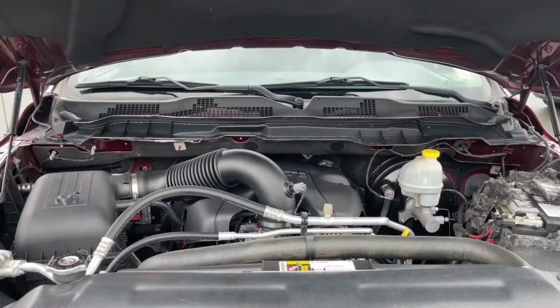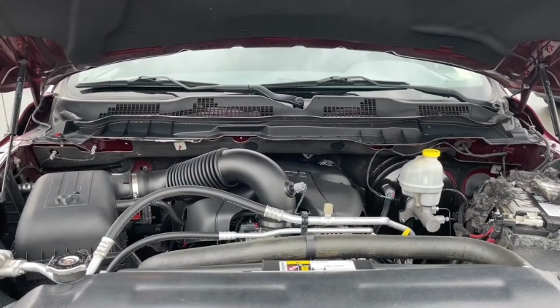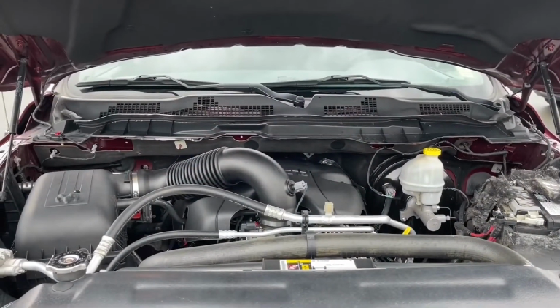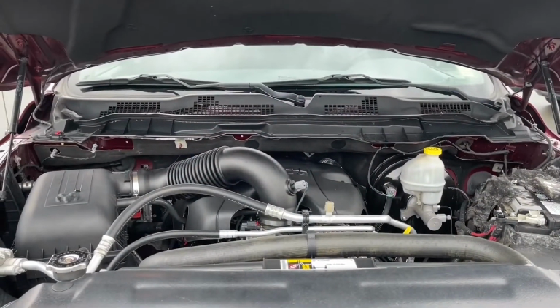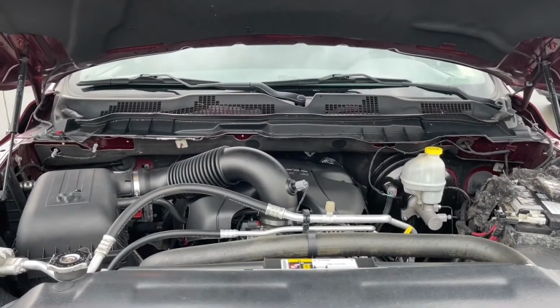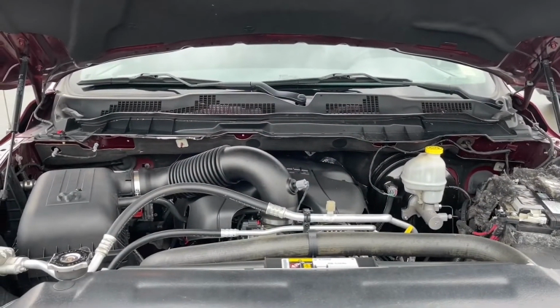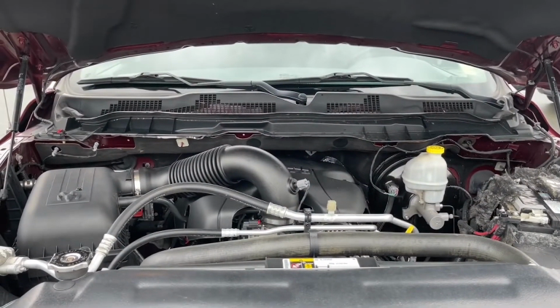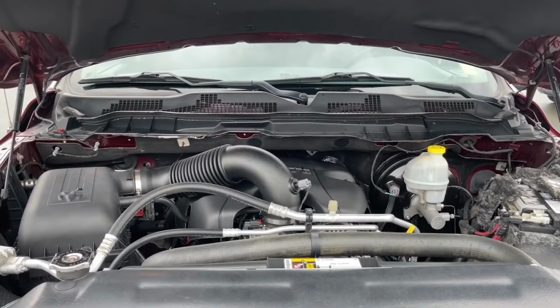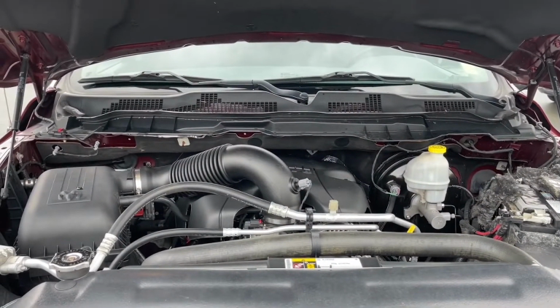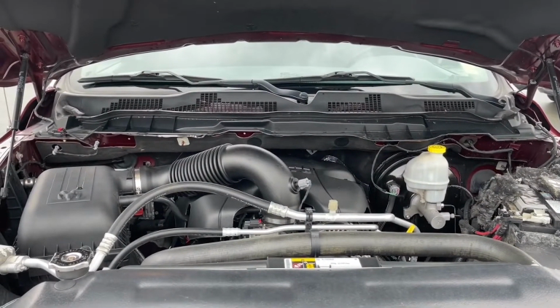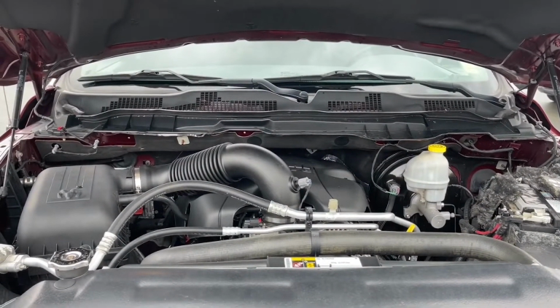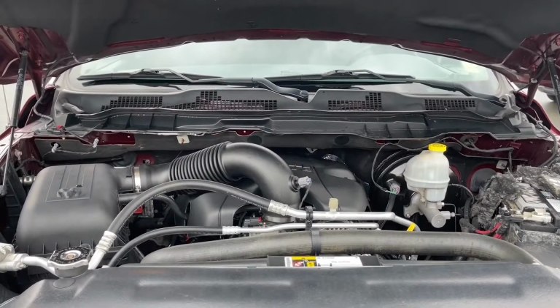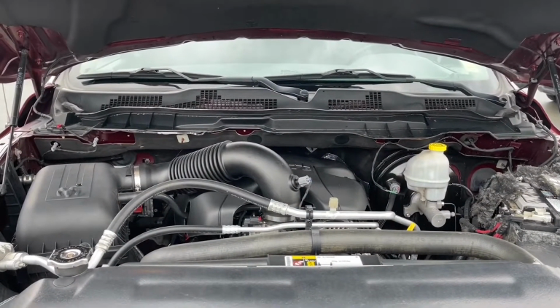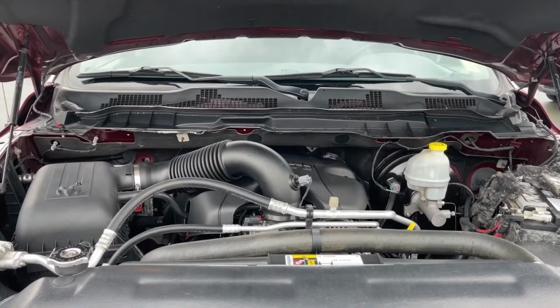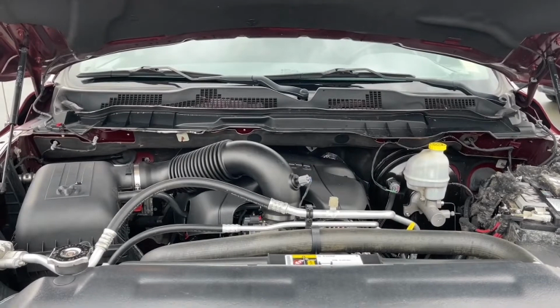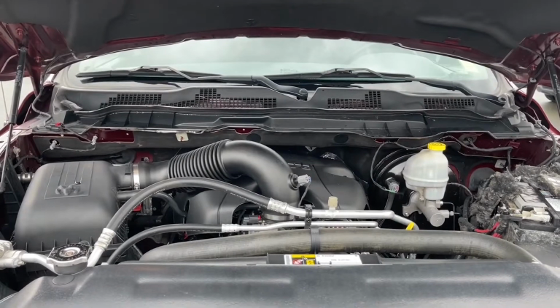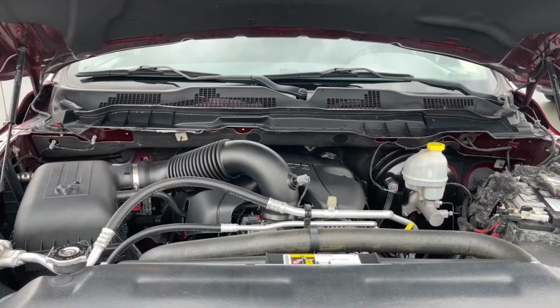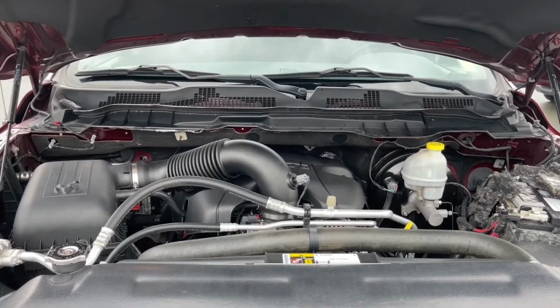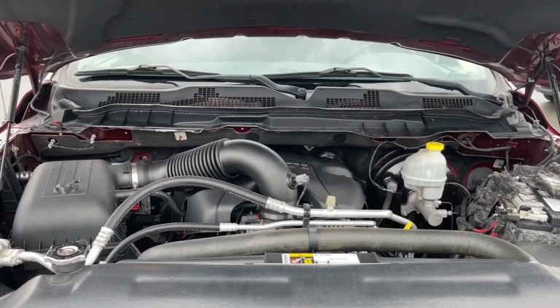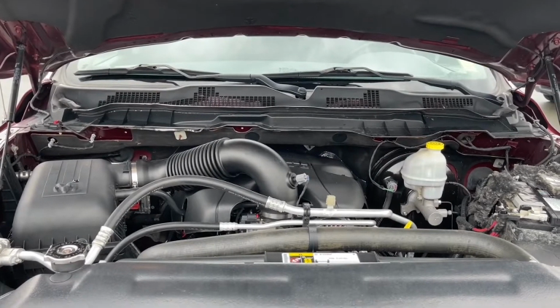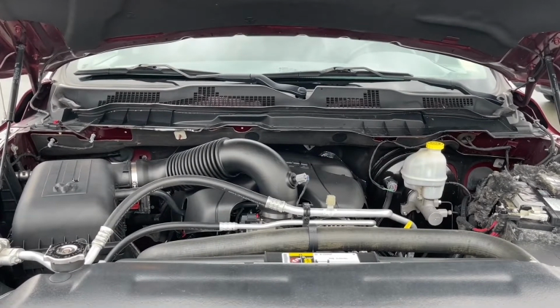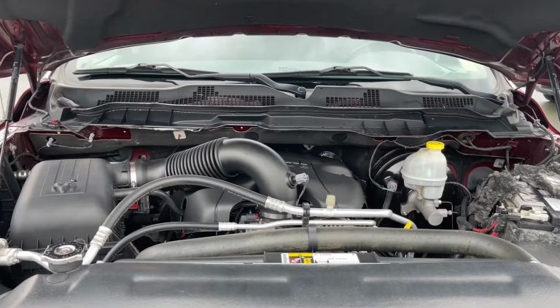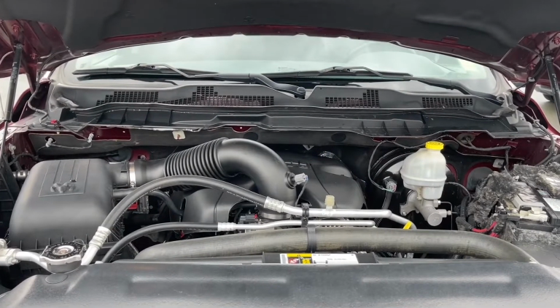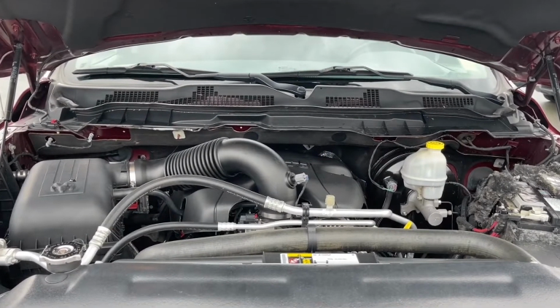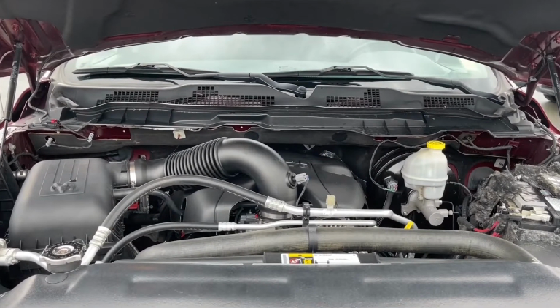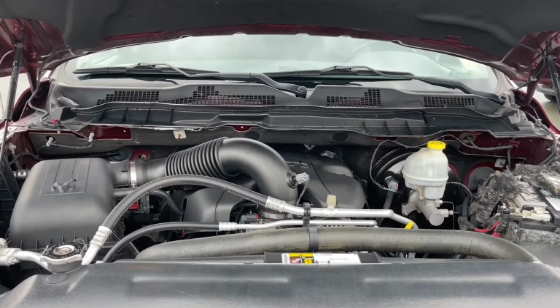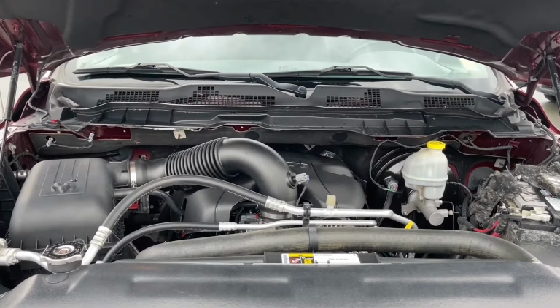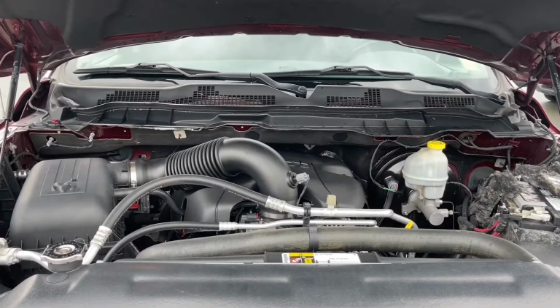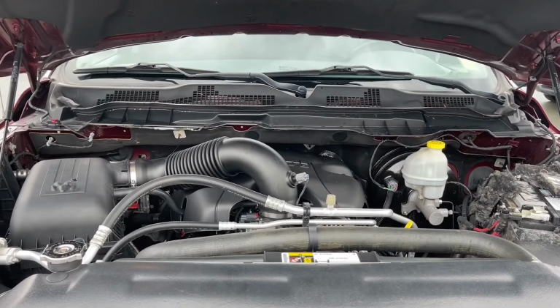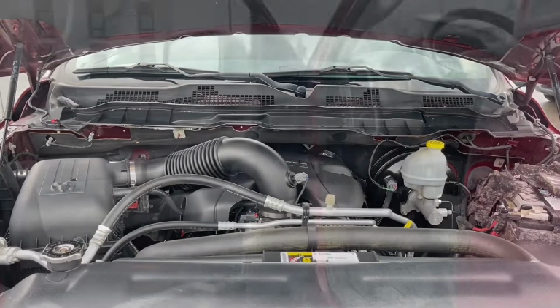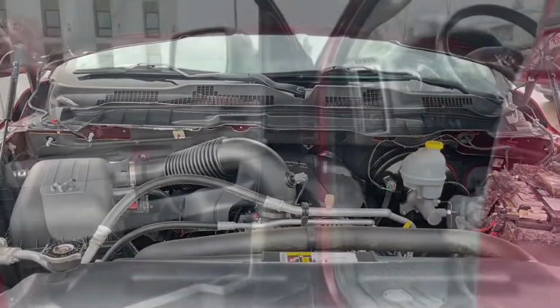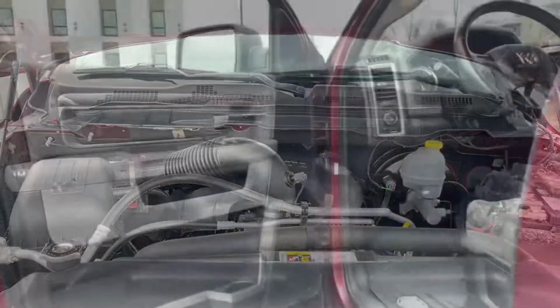It's a V8, also paired with an automatic transmission and it's a four by four. Let's have a look inside.